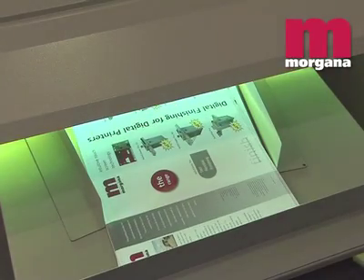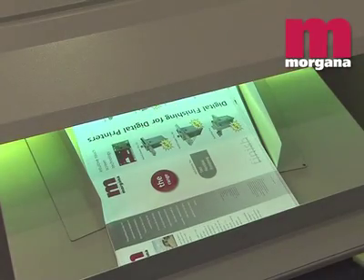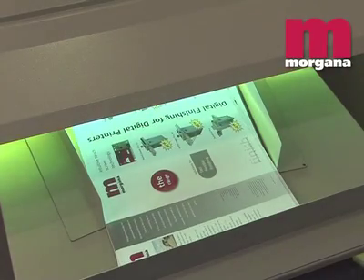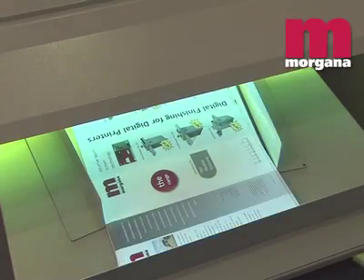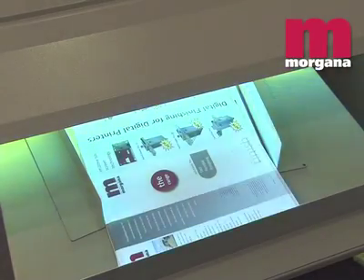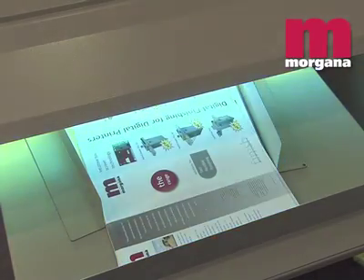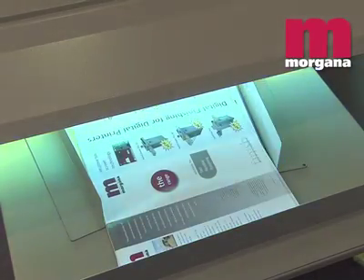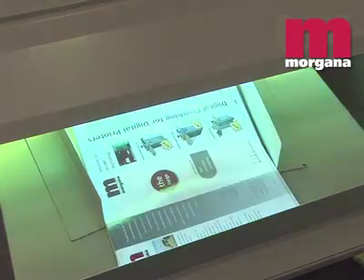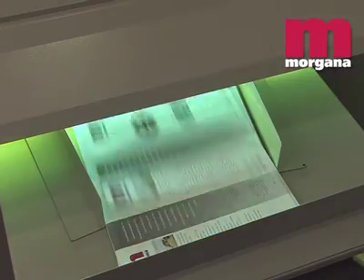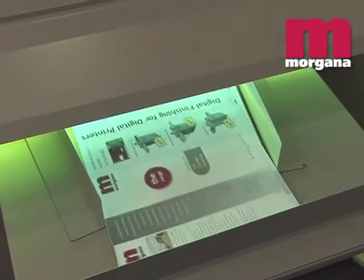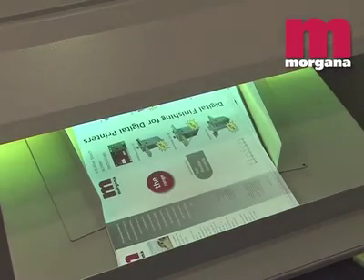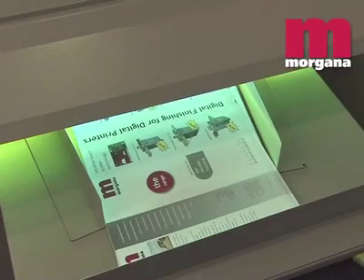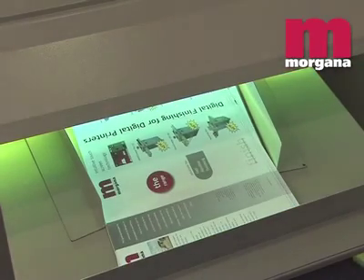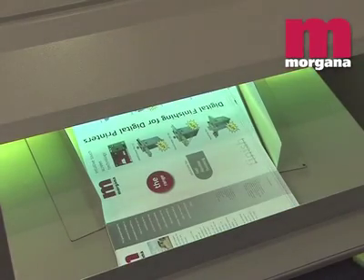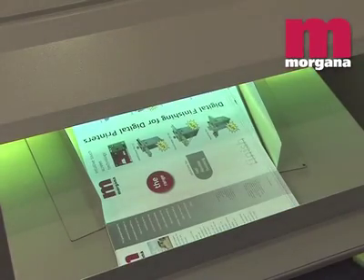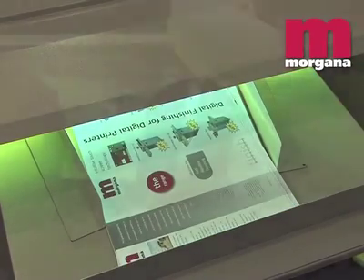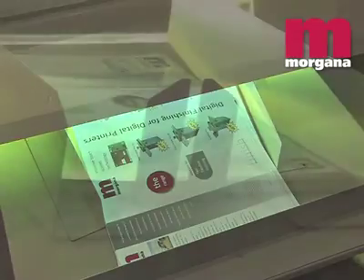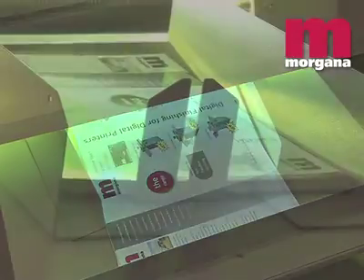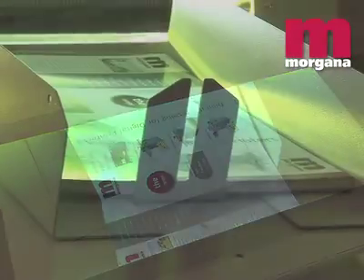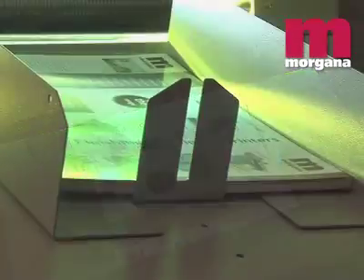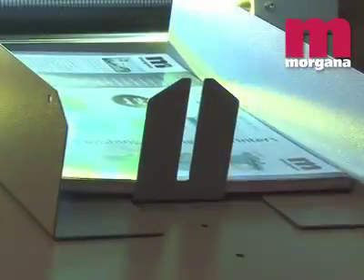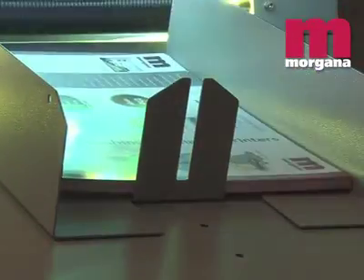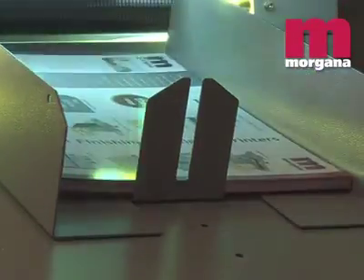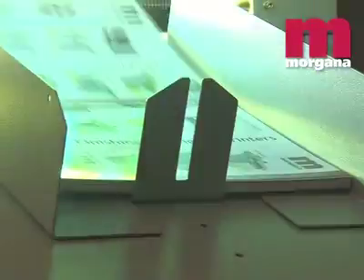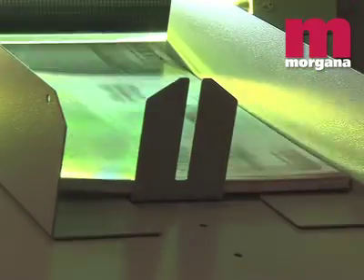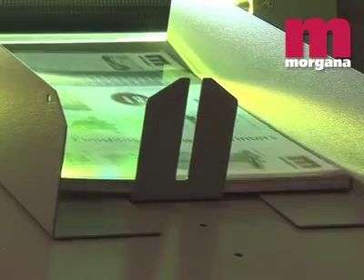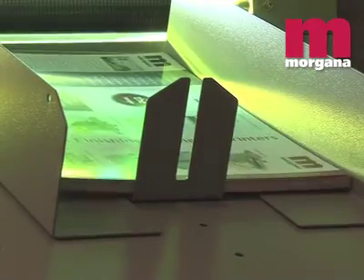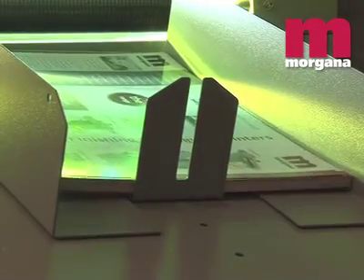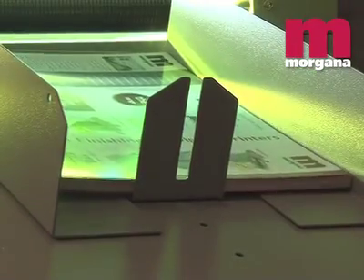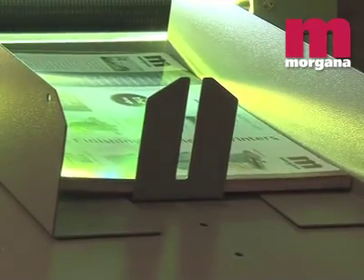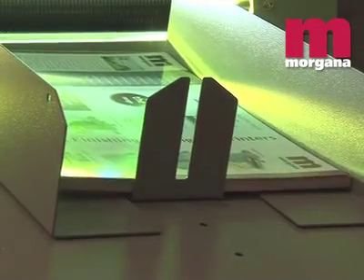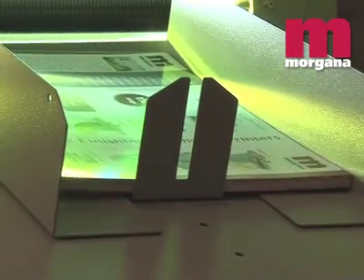An integral catch tray can be specified and the DigiCoater can optionally be fitted with a jogger at the time of order or later.